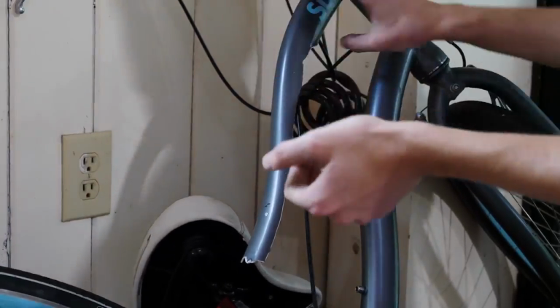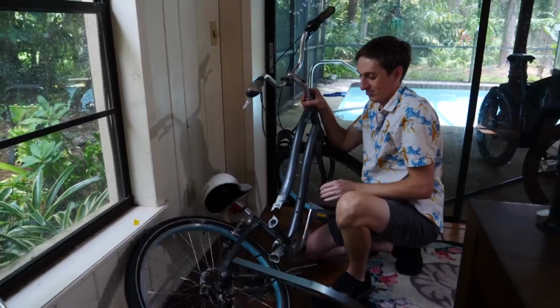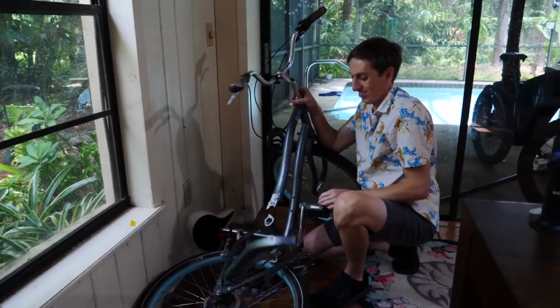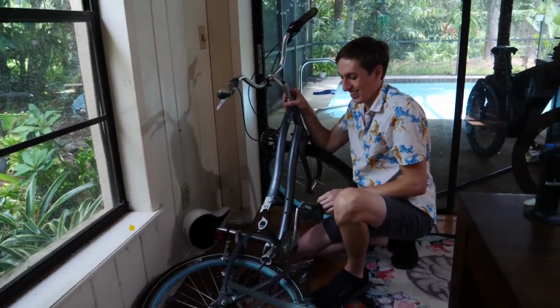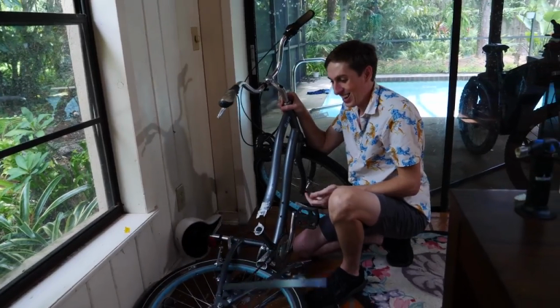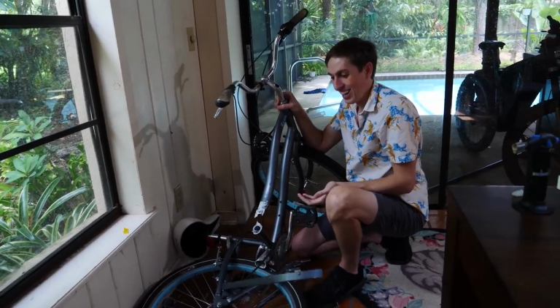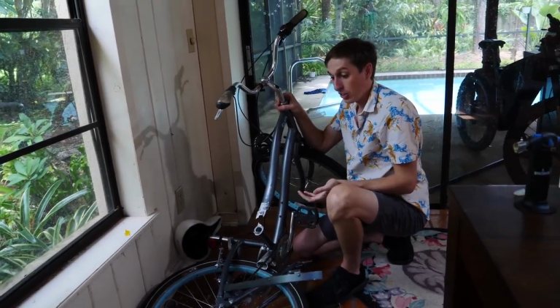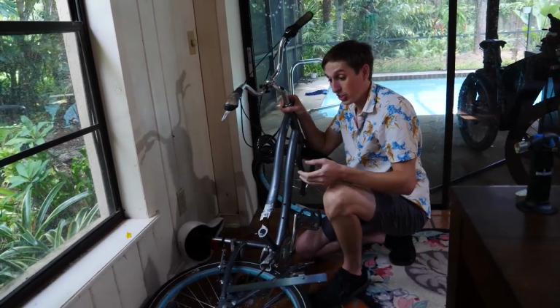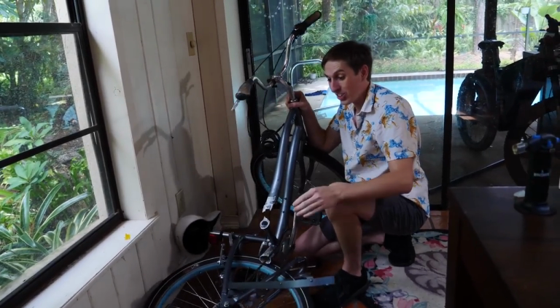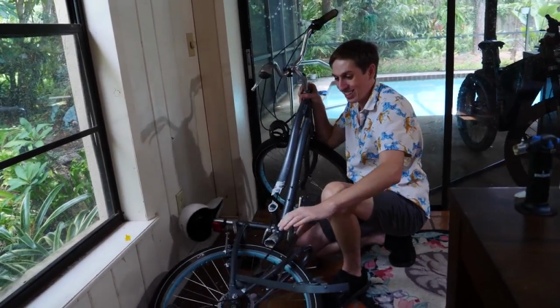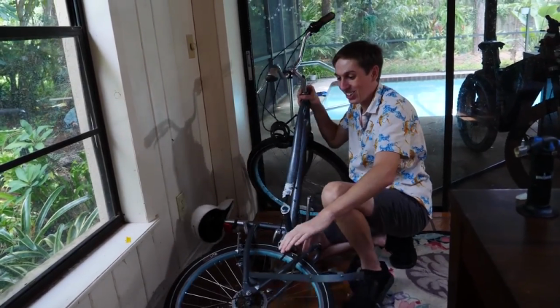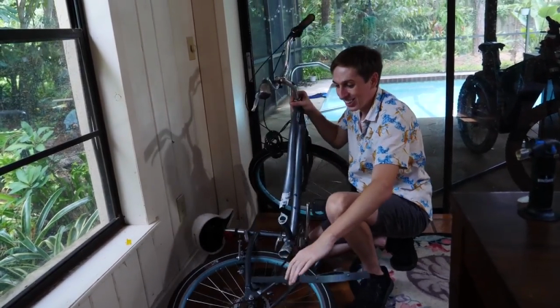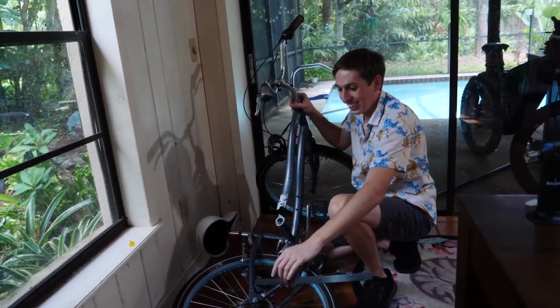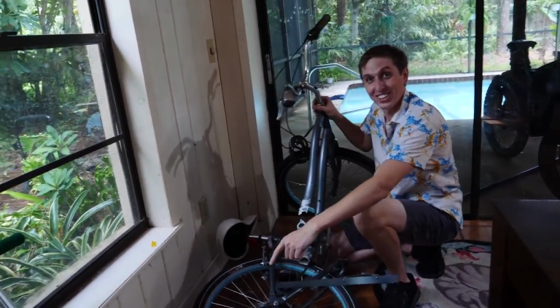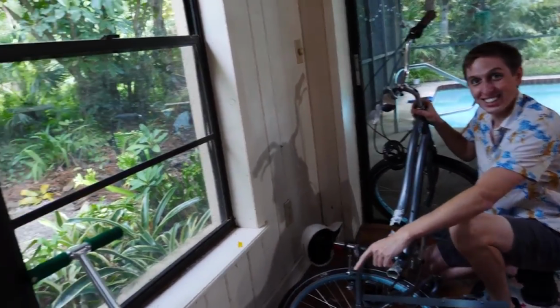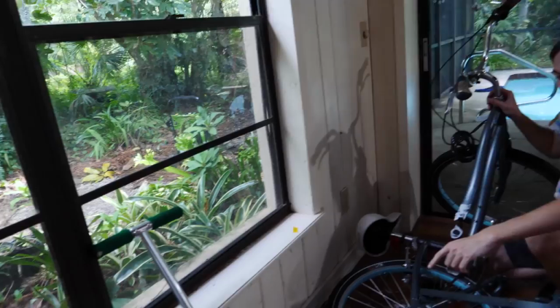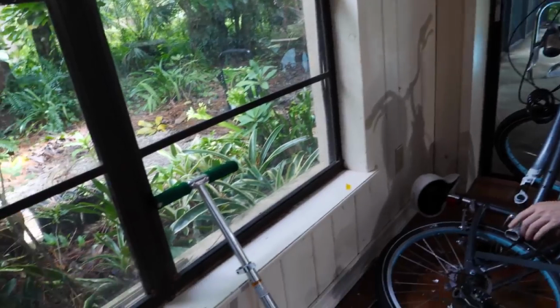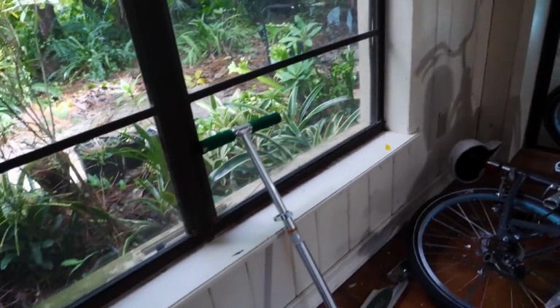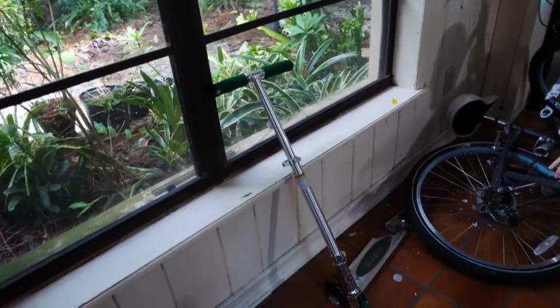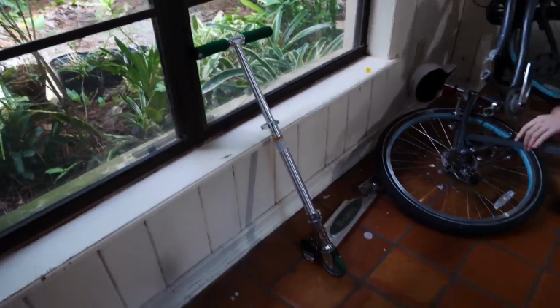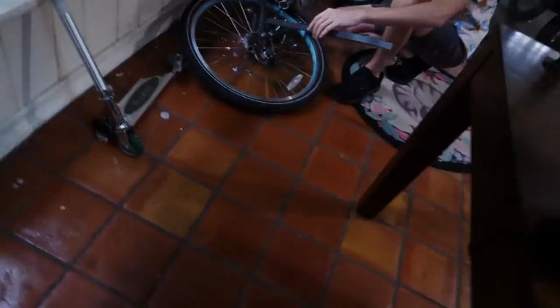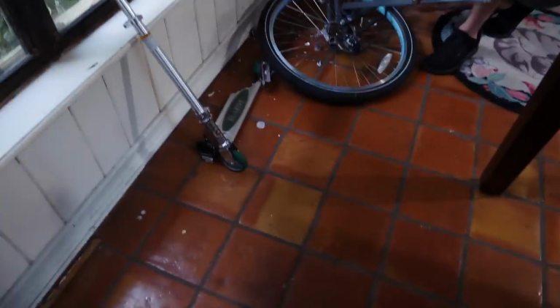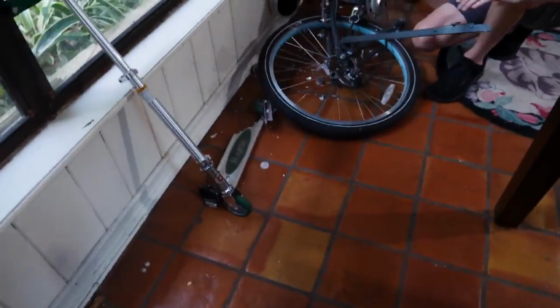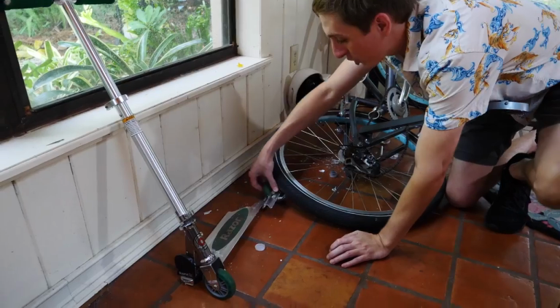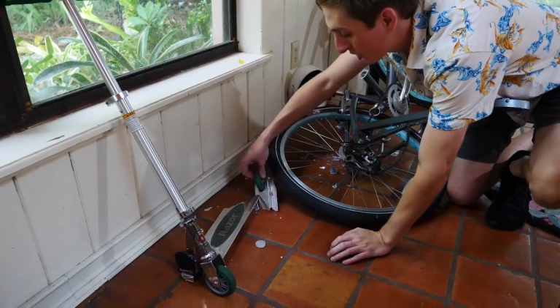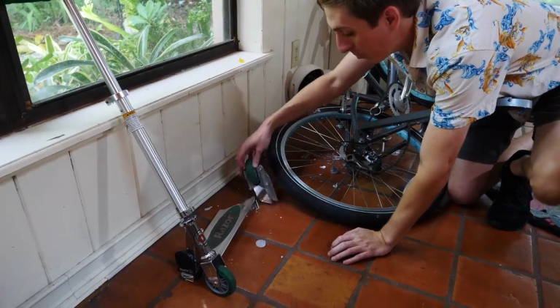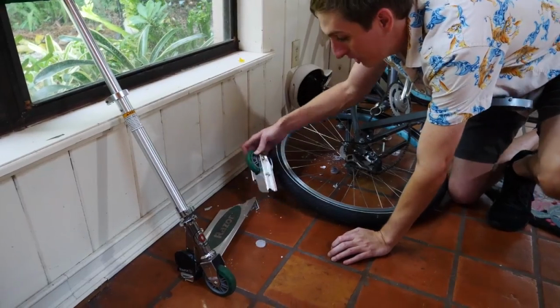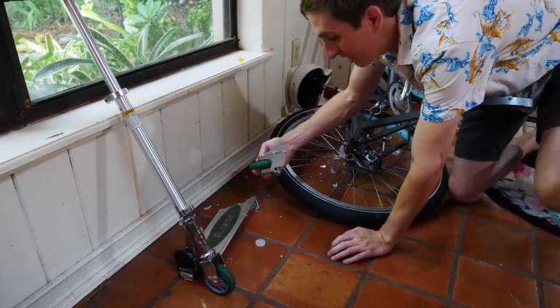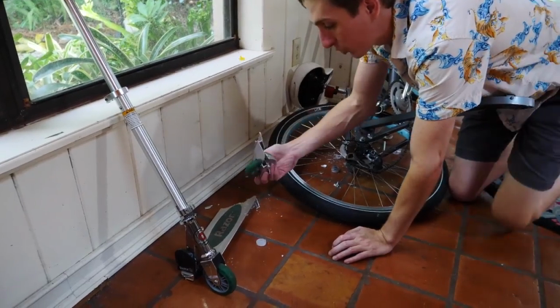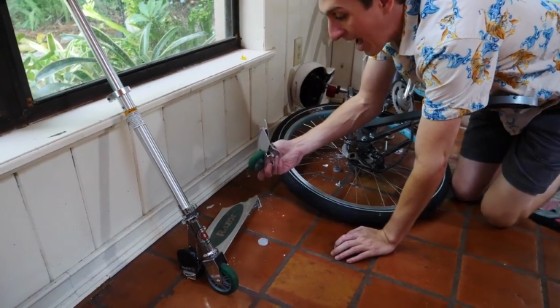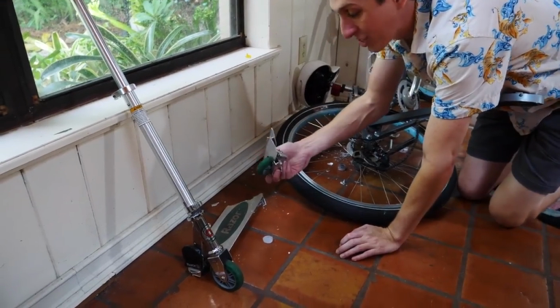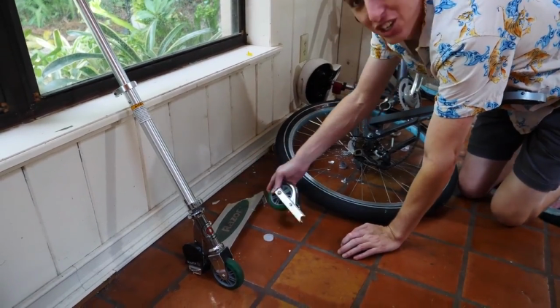The scooter too. The scooter's completely trashed.